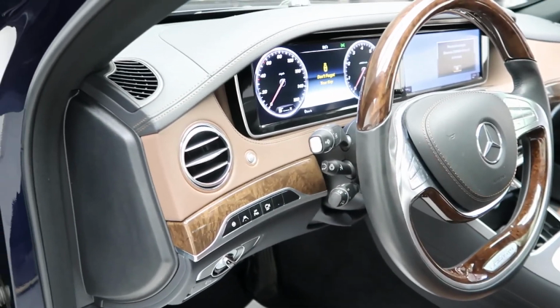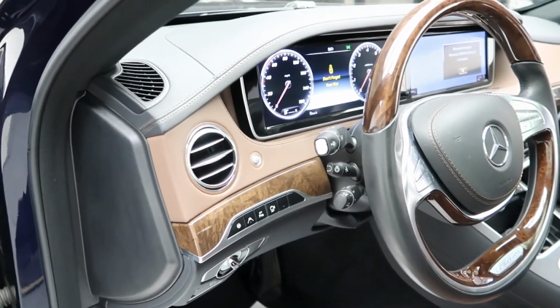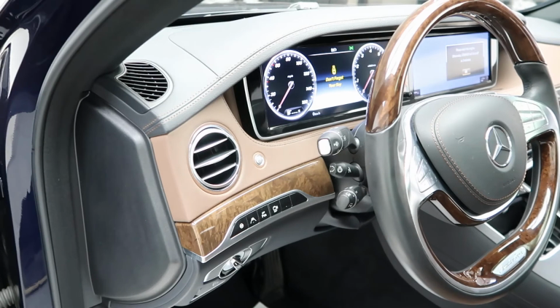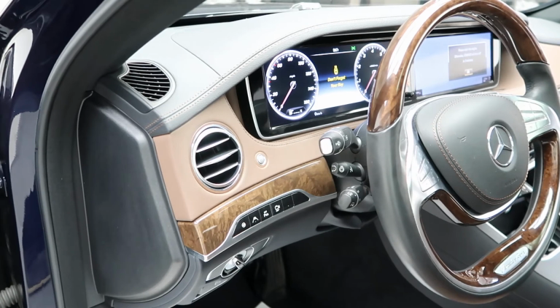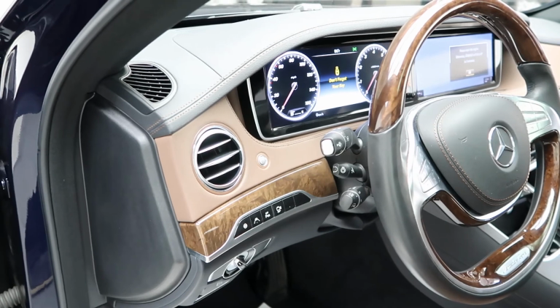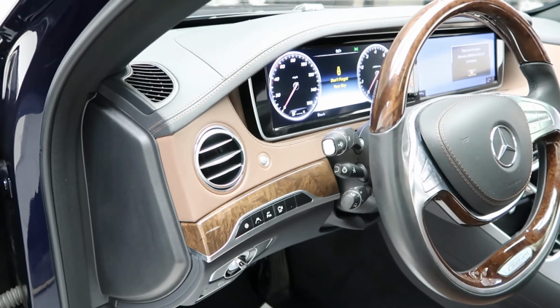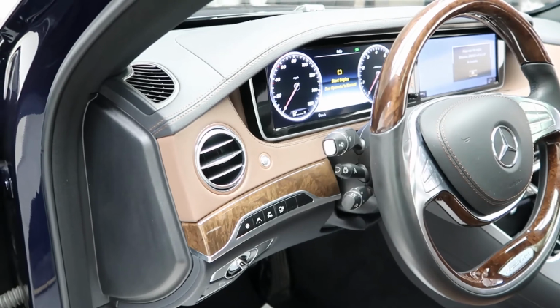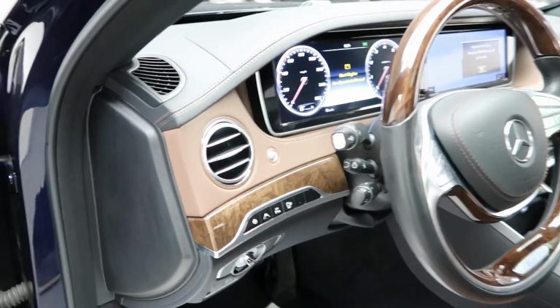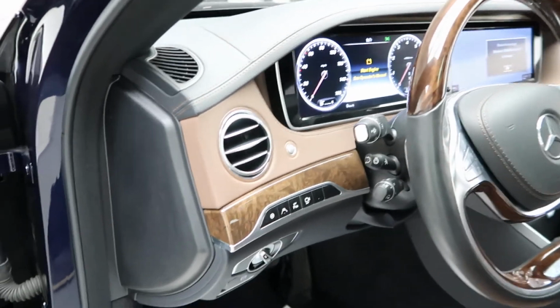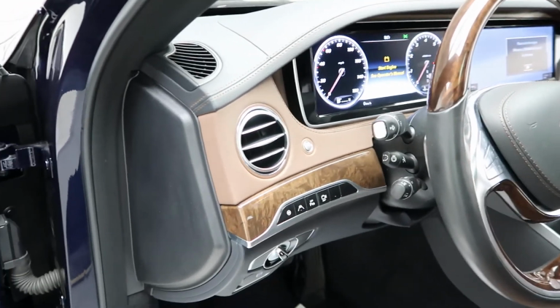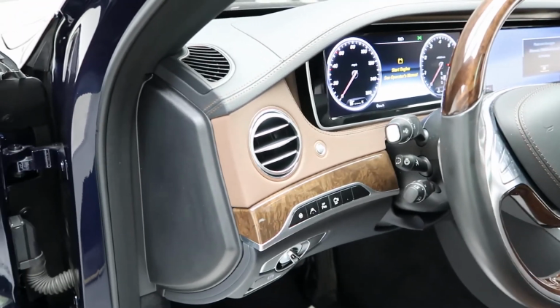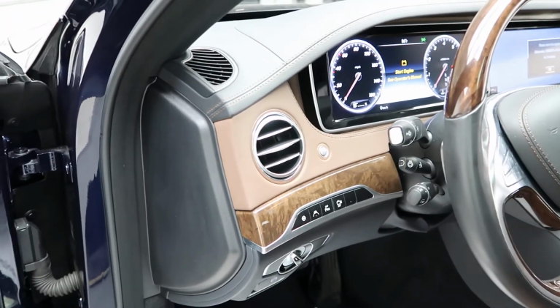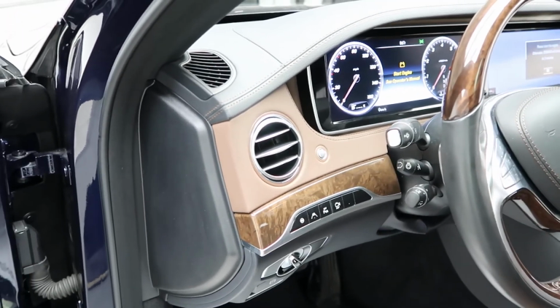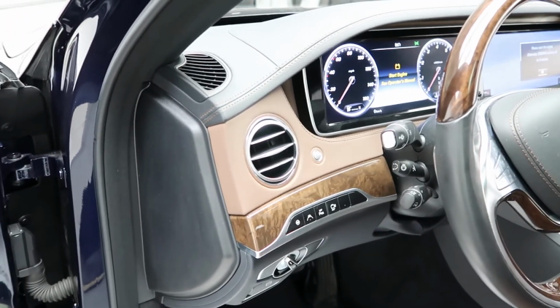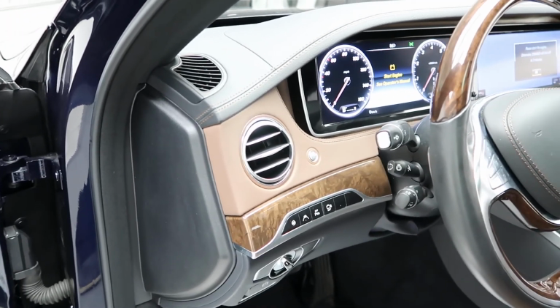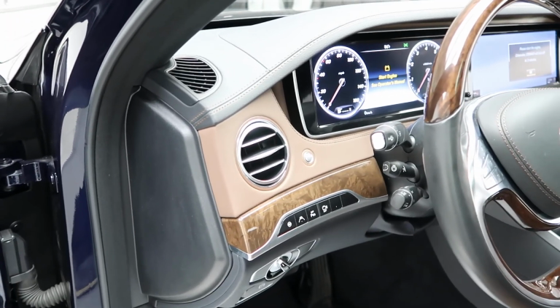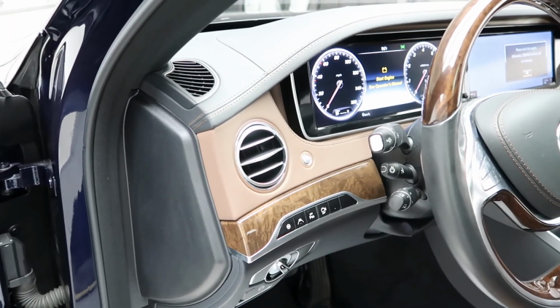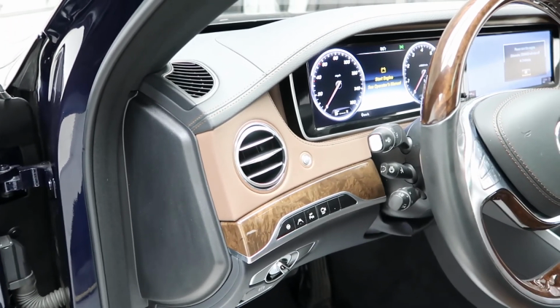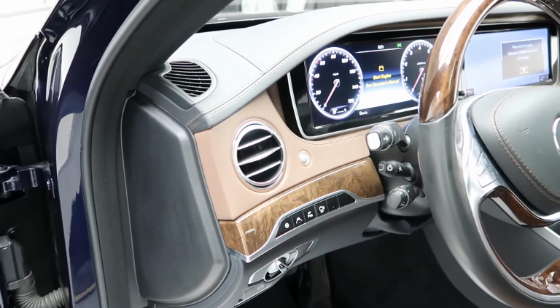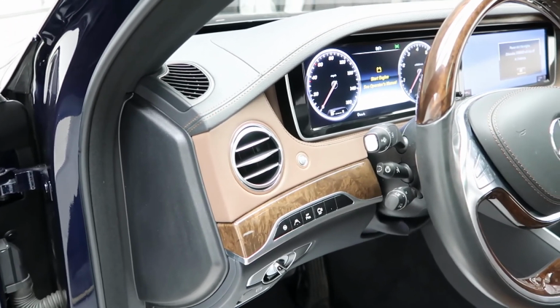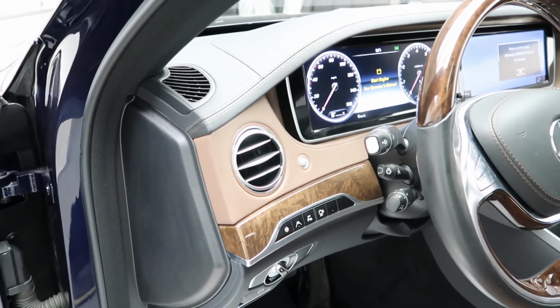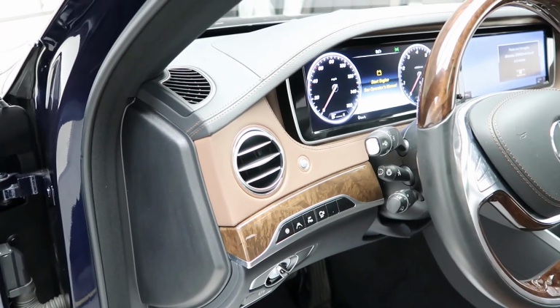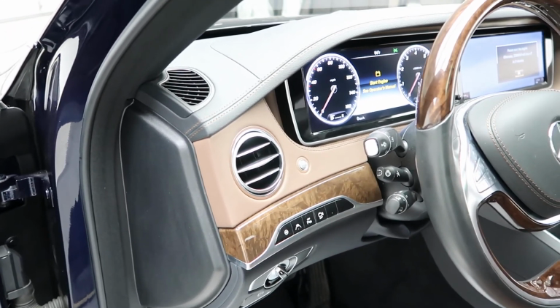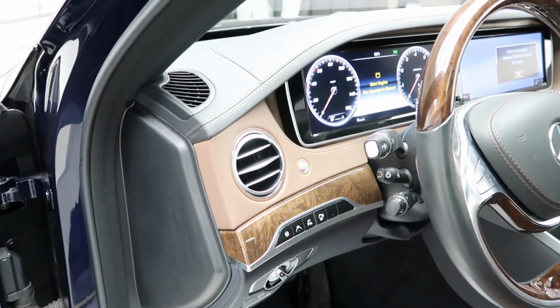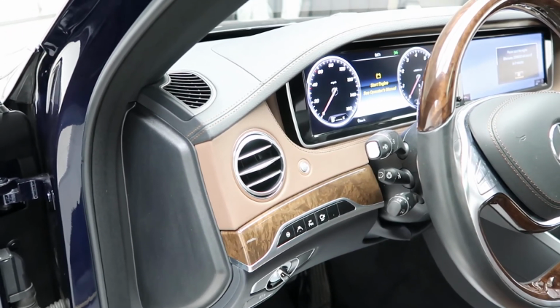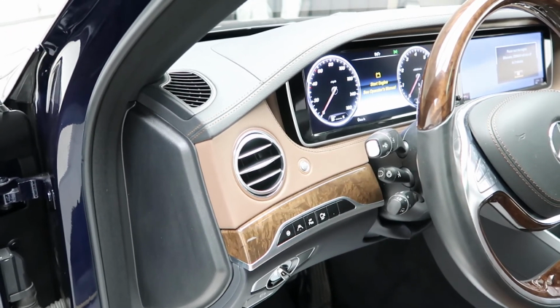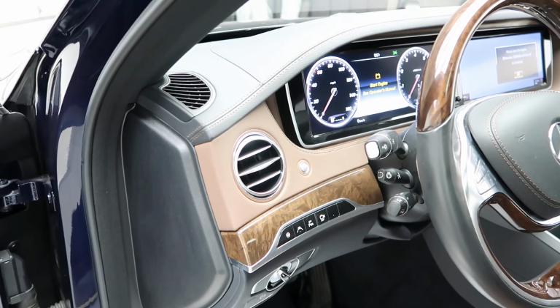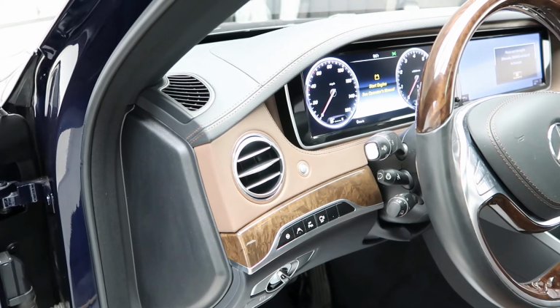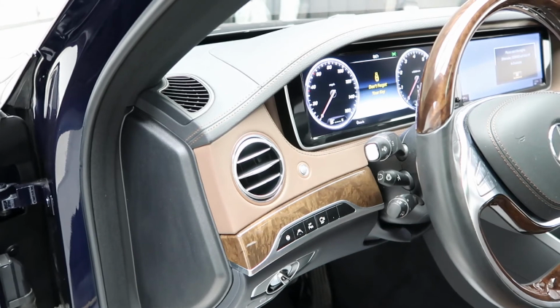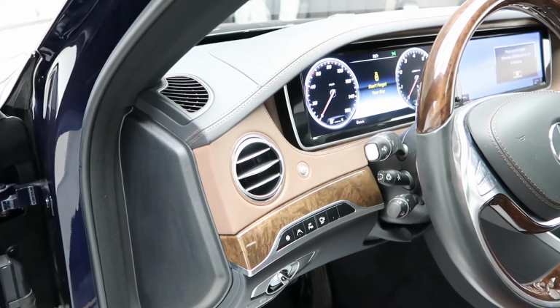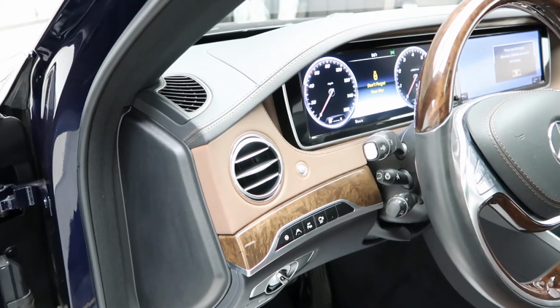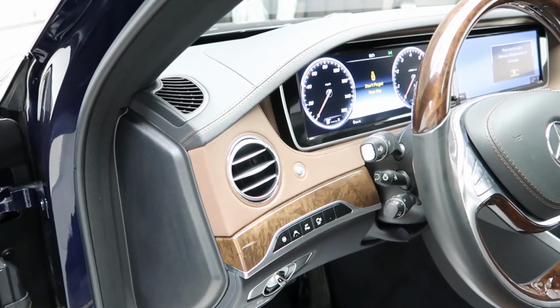This also comes with the driver's assistance package, which is going to give you speed limit assist, Pre-Safe Plus, and Distronic Plus.